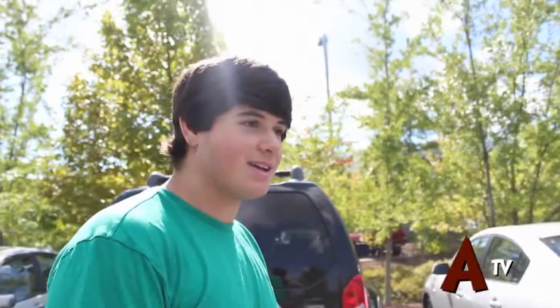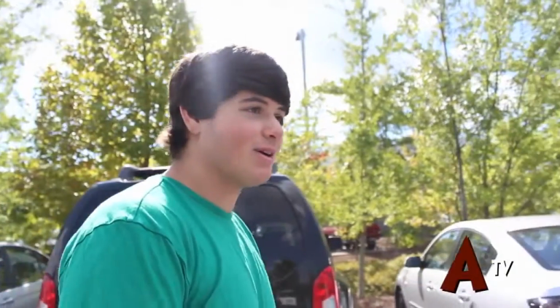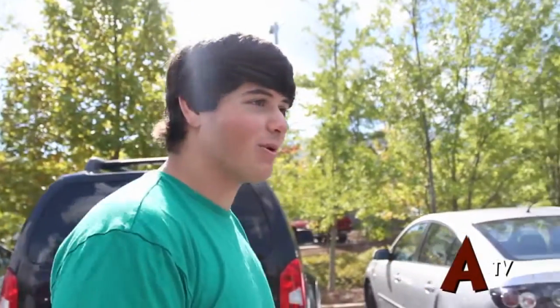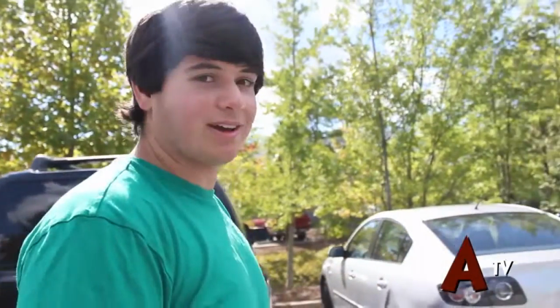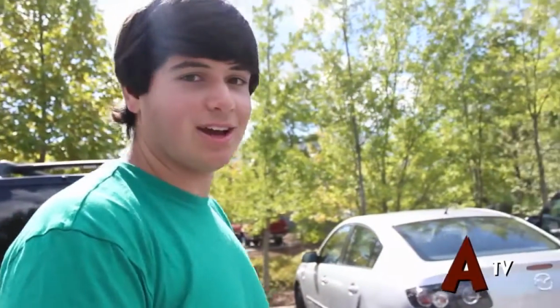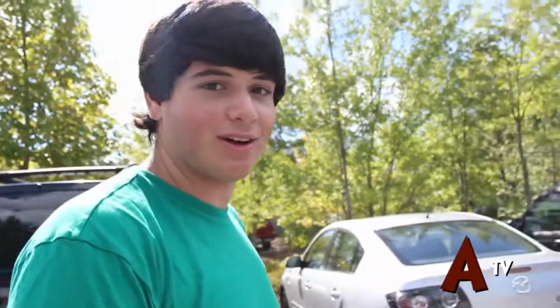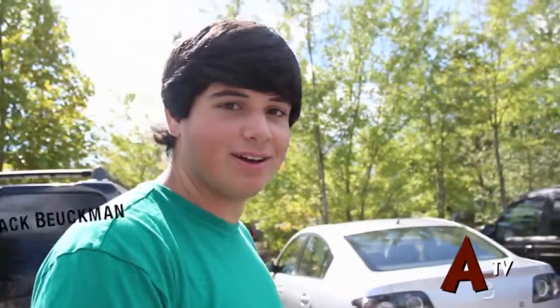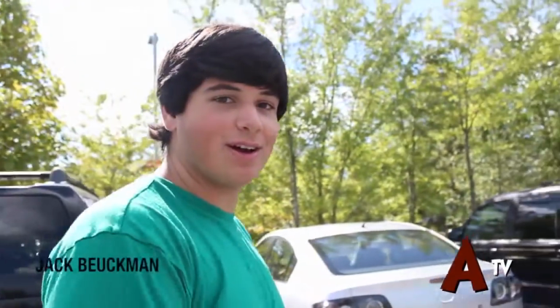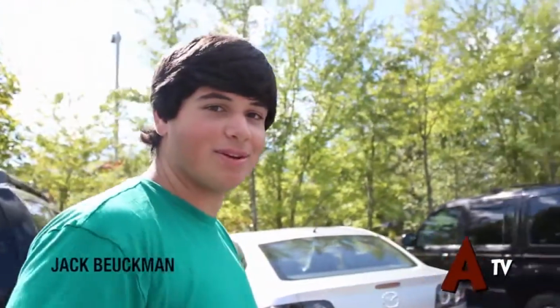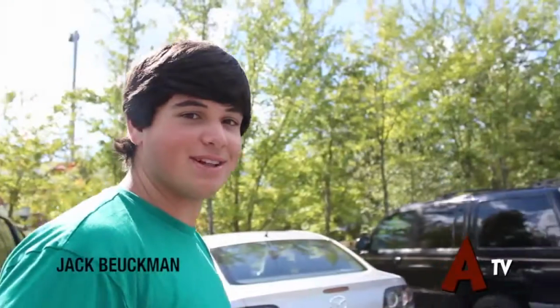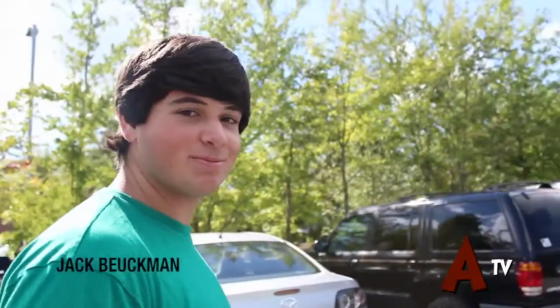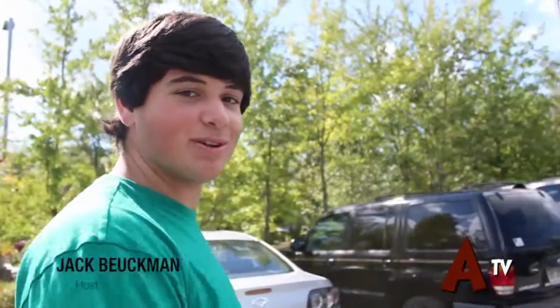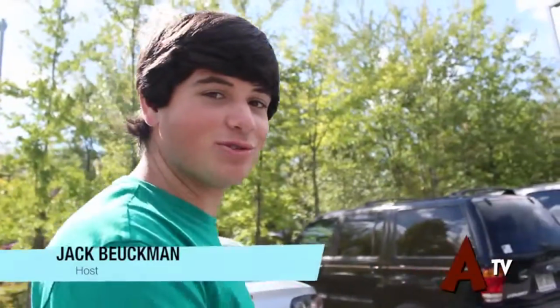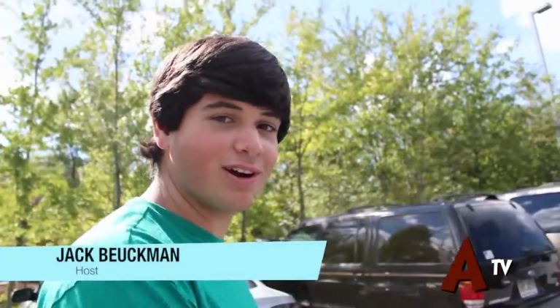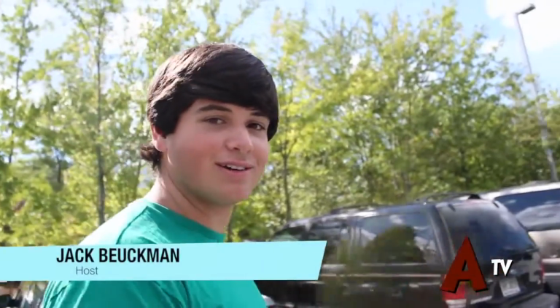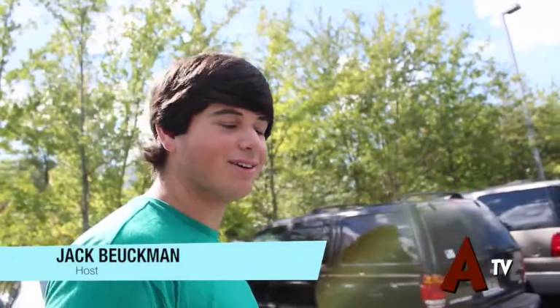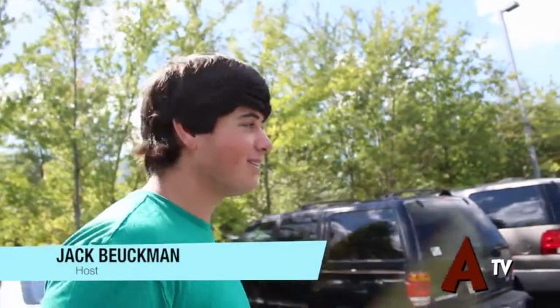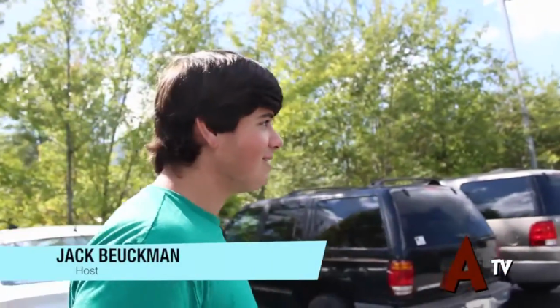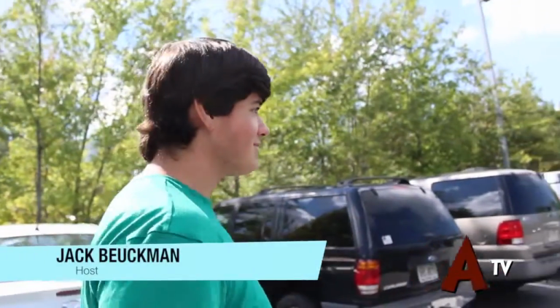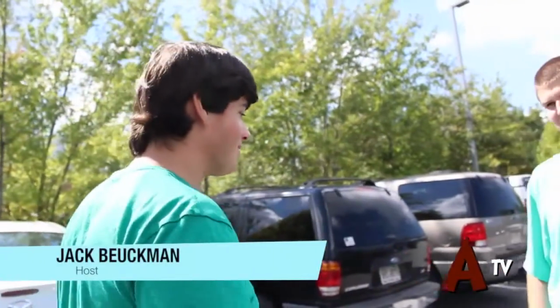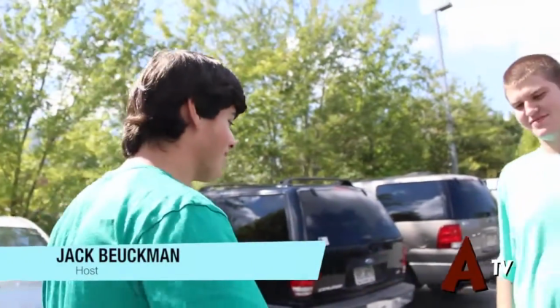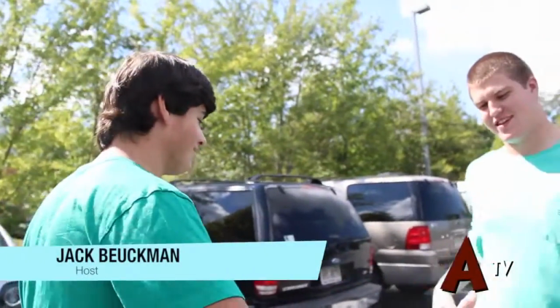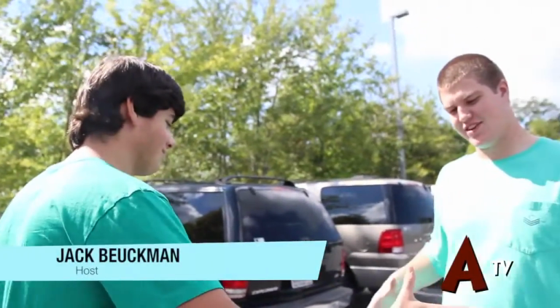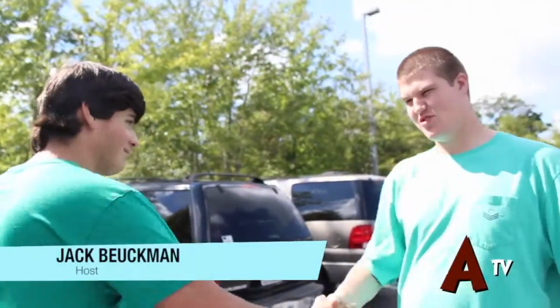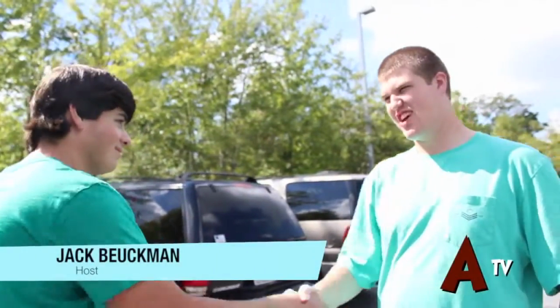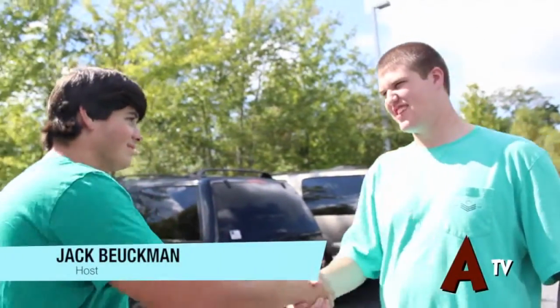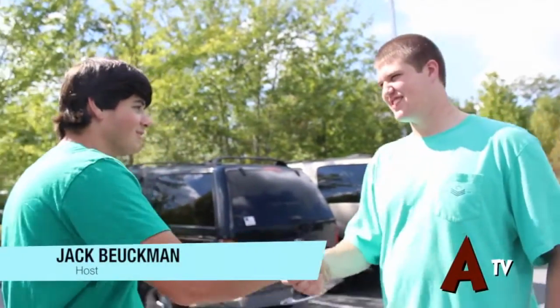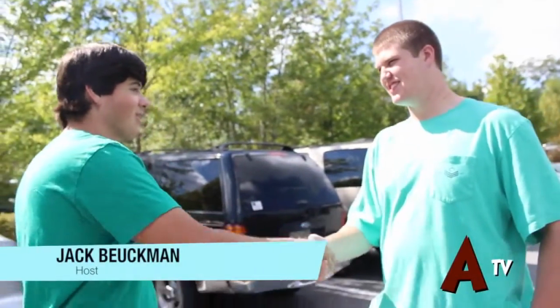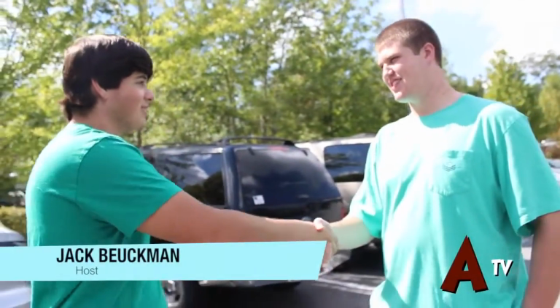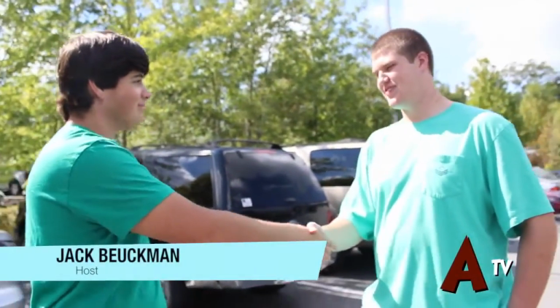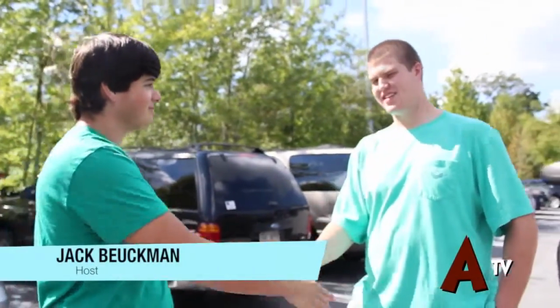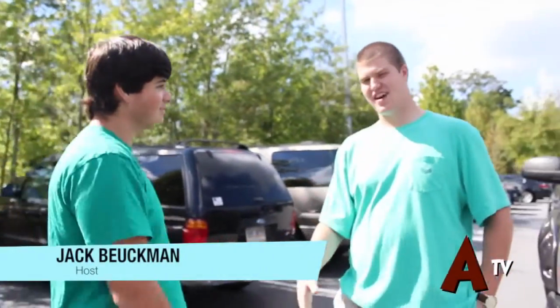Today we got Cary coming to tell us about his truck. What's up Cary? How you doing Jack? Good, how are you? Fantastic.